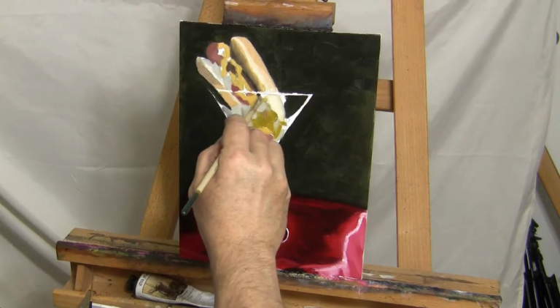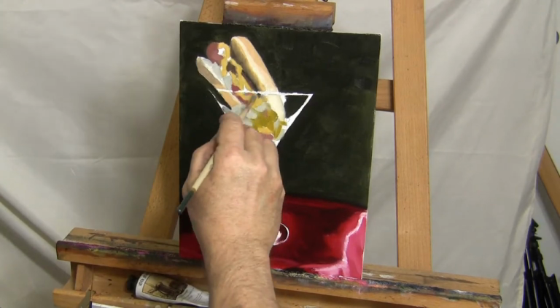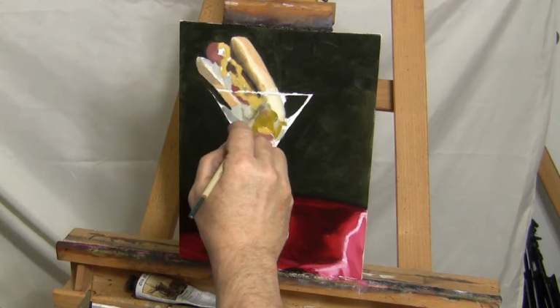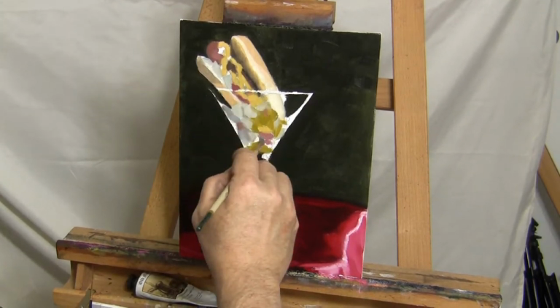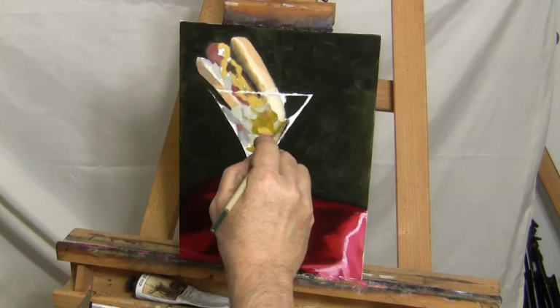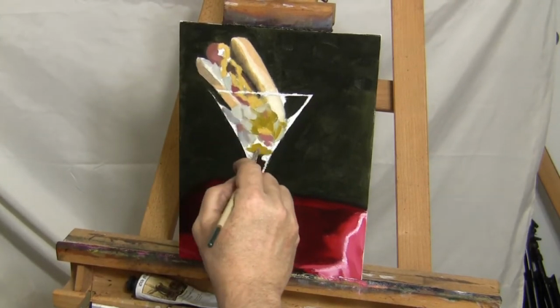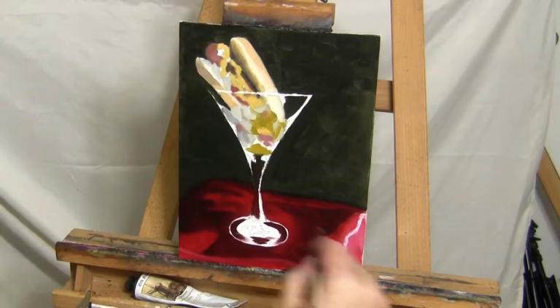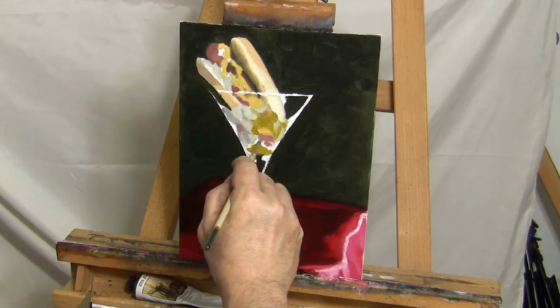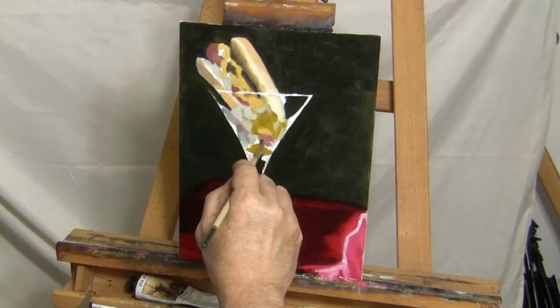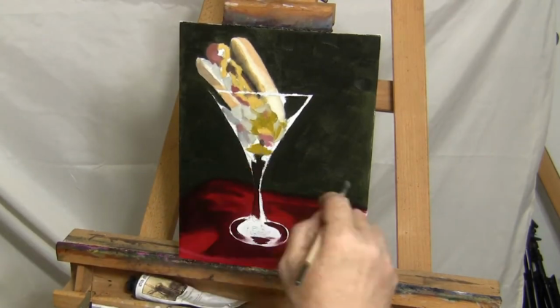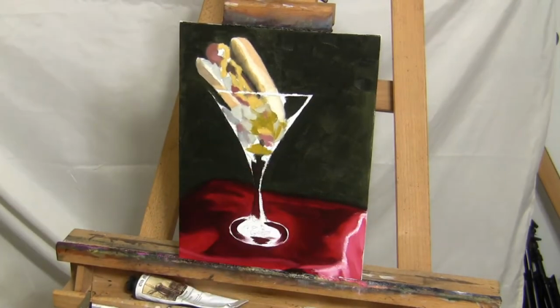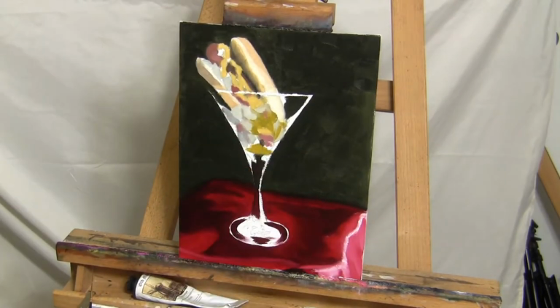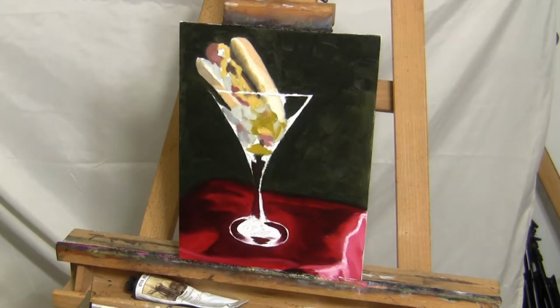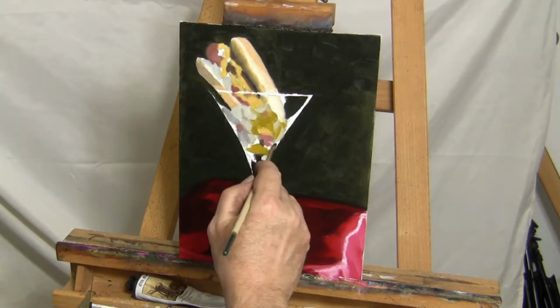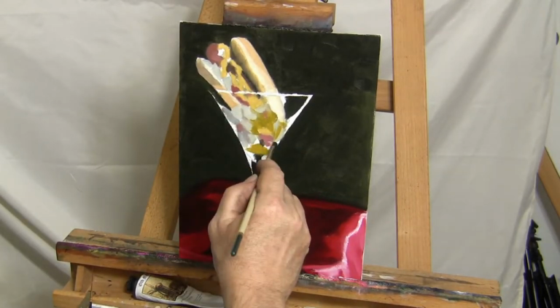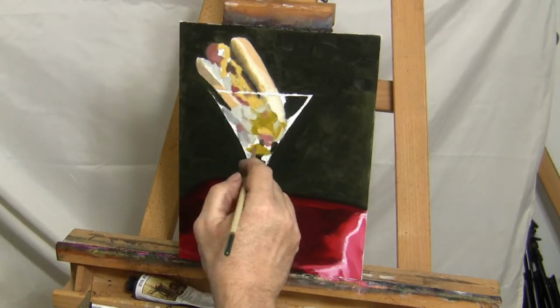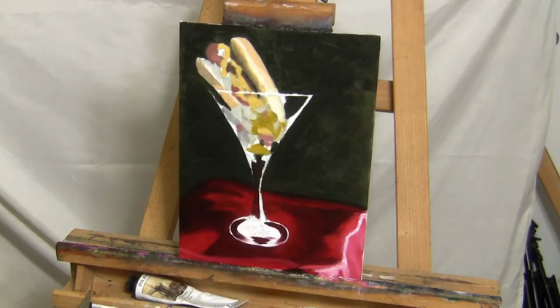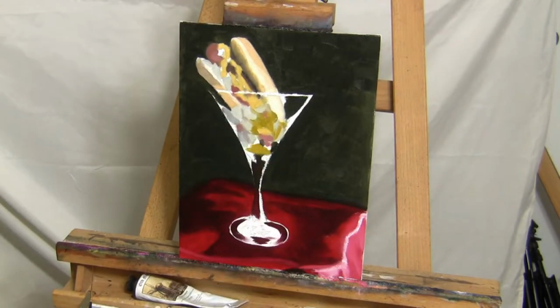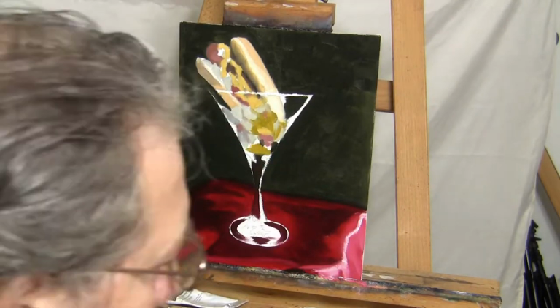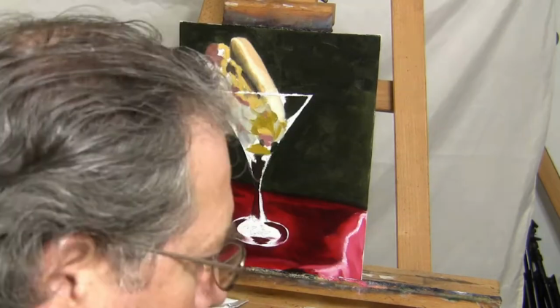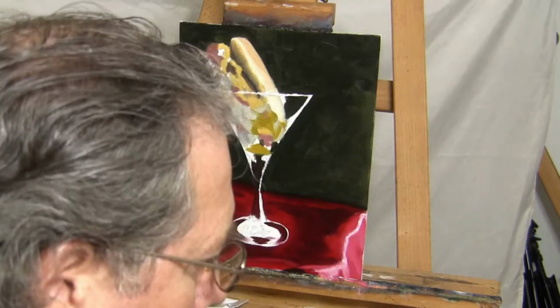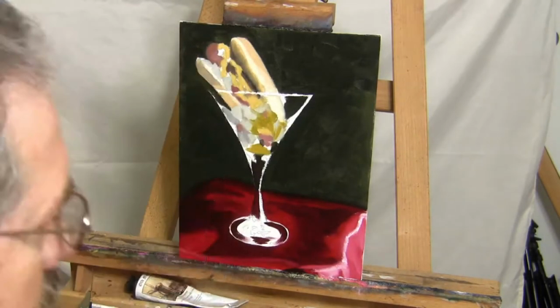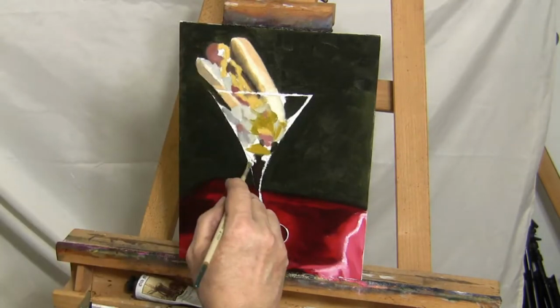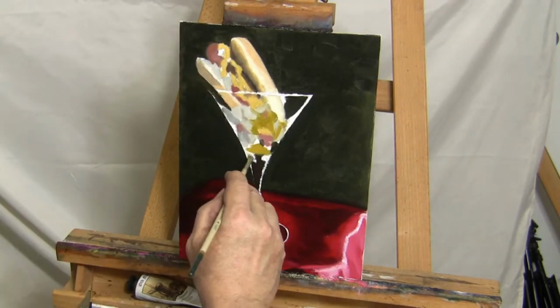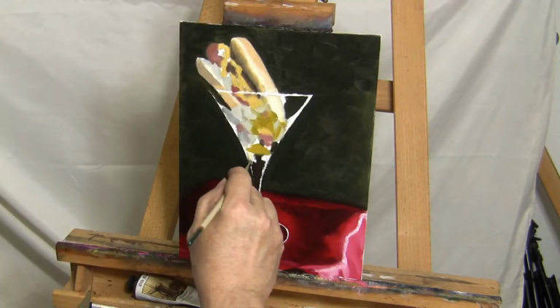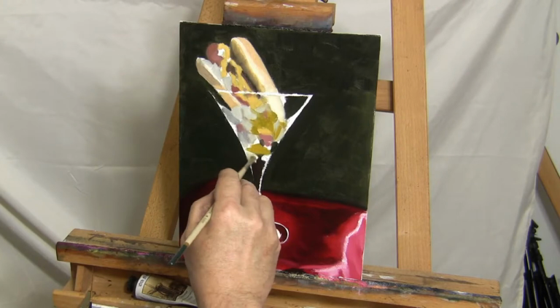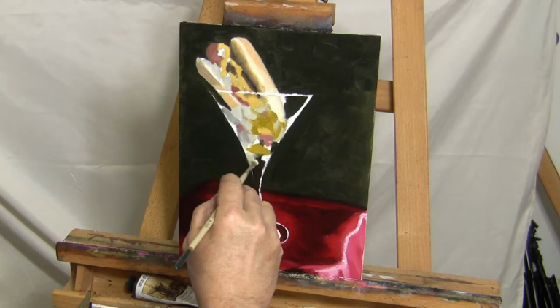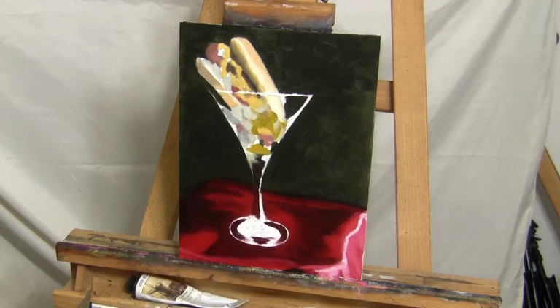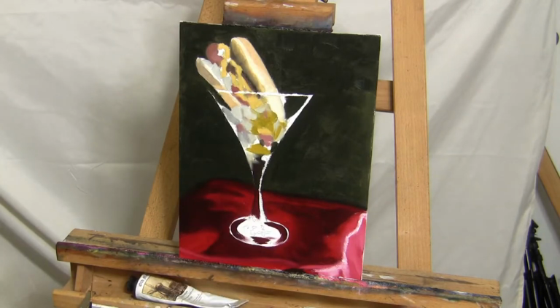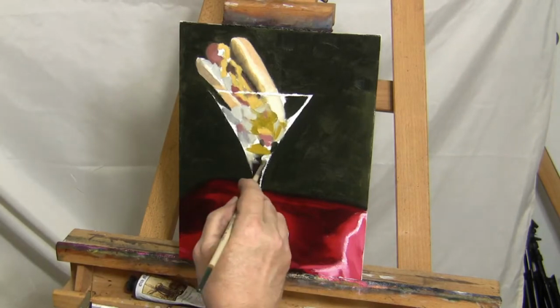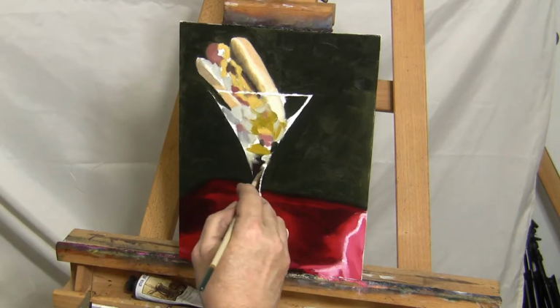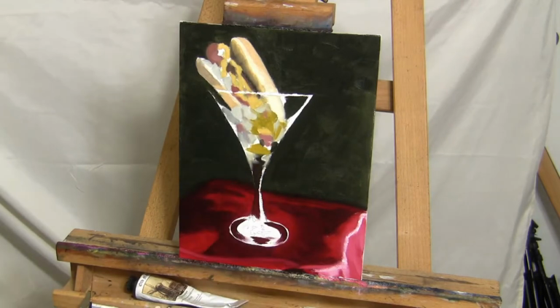I went with a mixture of yellow ochre and raw umber to get the desired color for my roll, and I was quite happy with the look after it was painted.